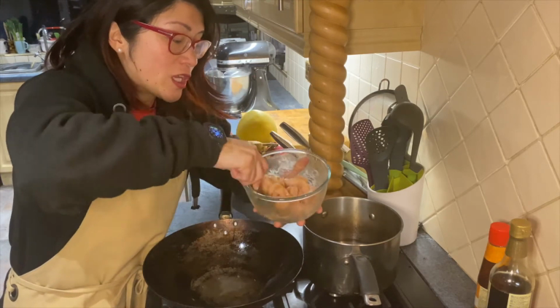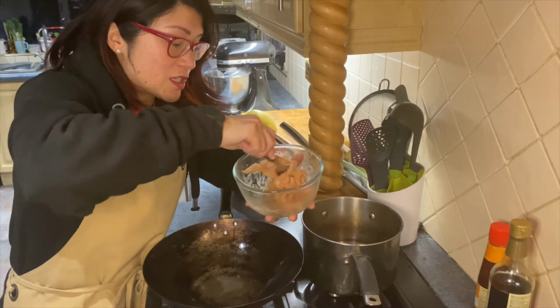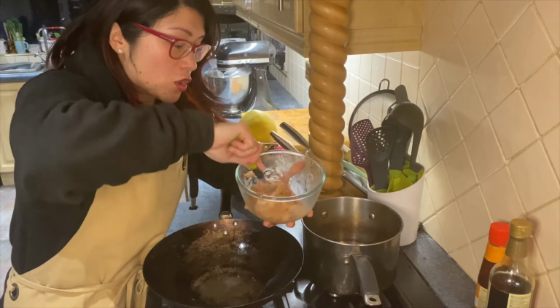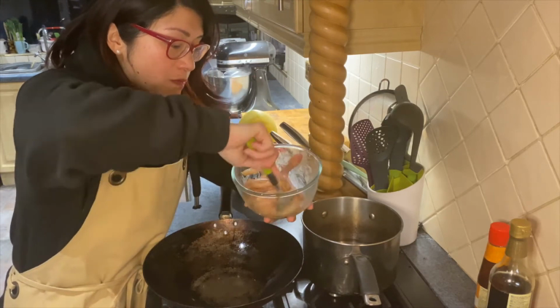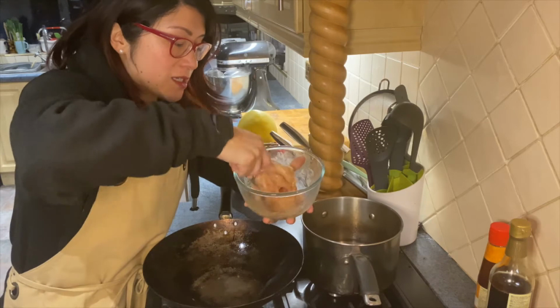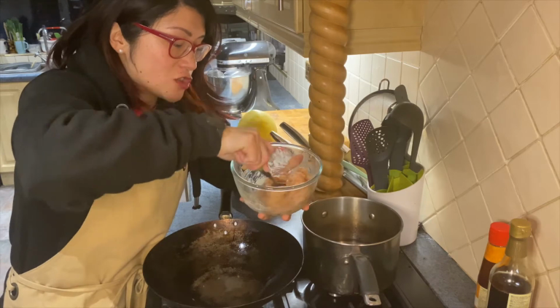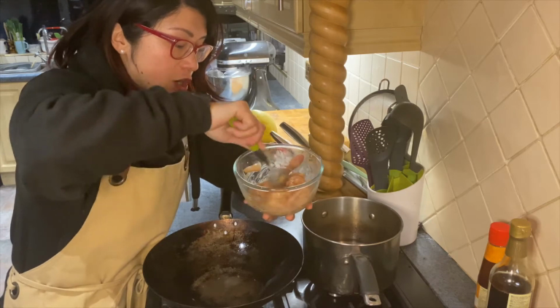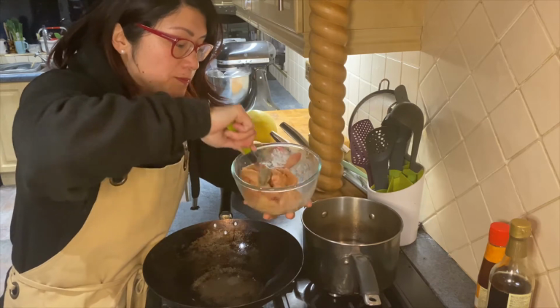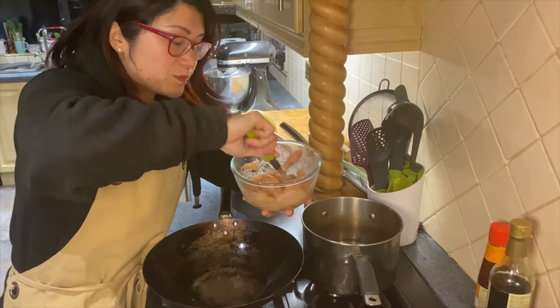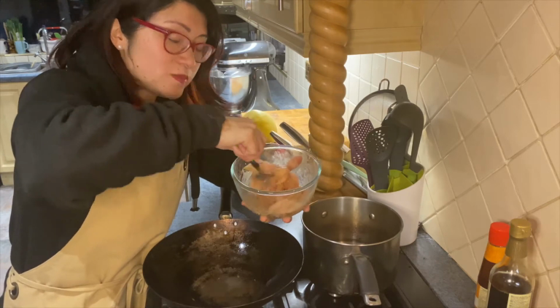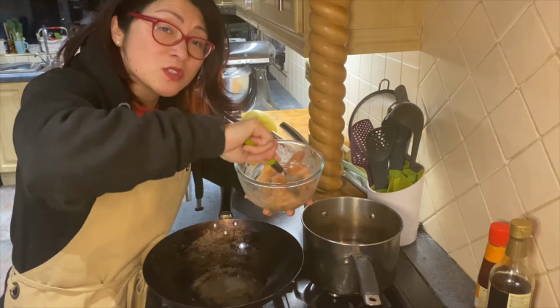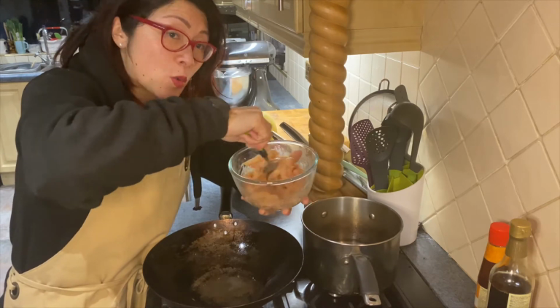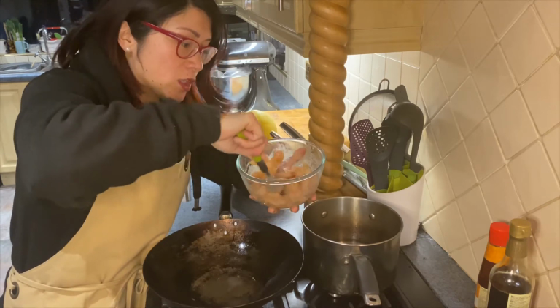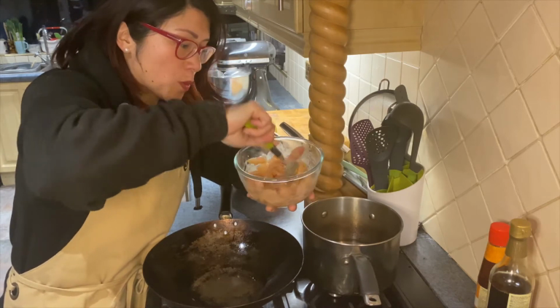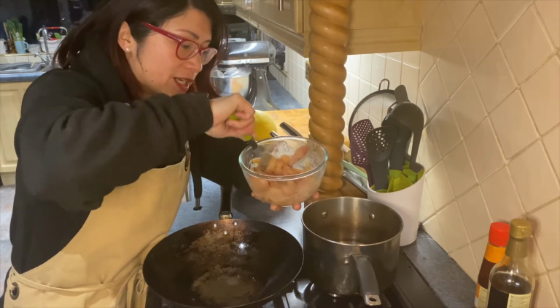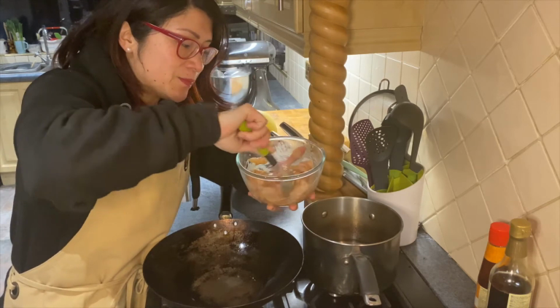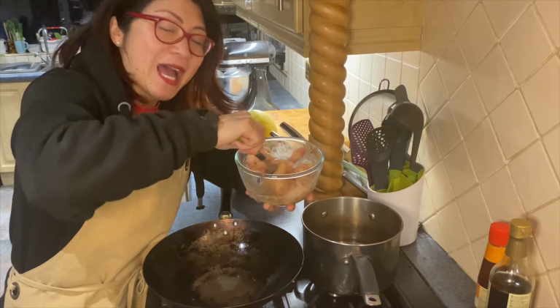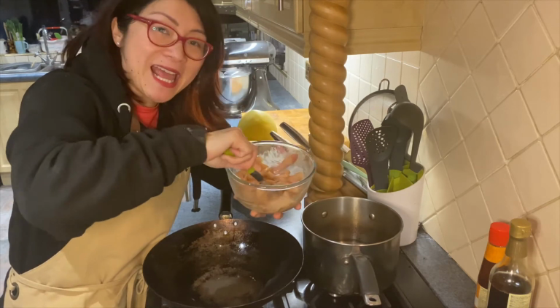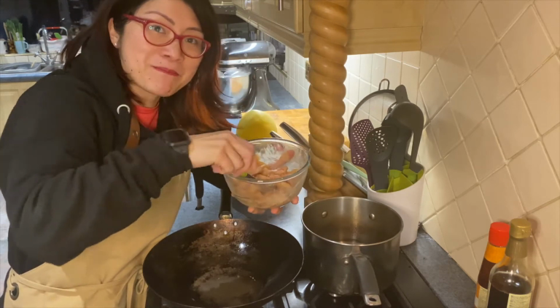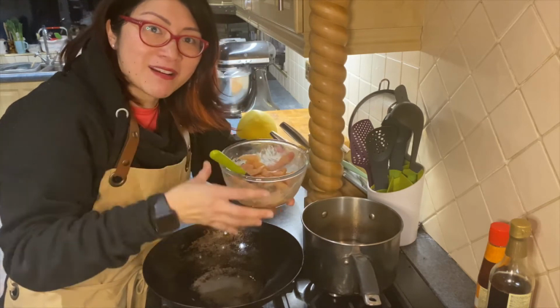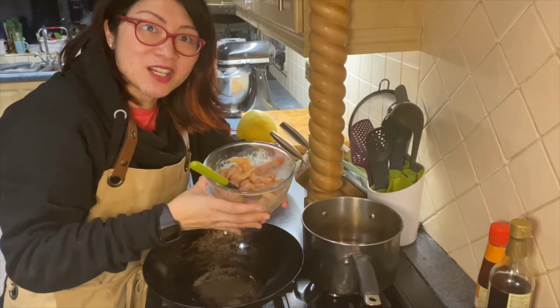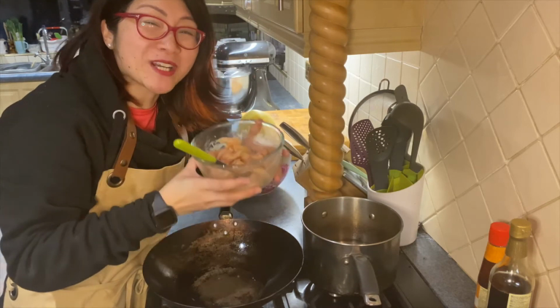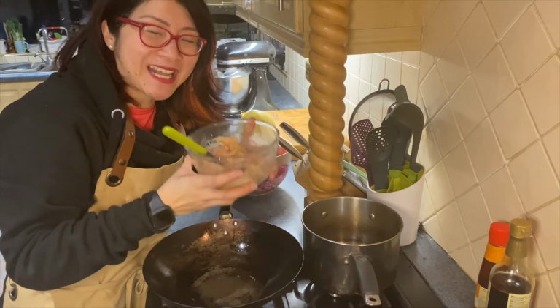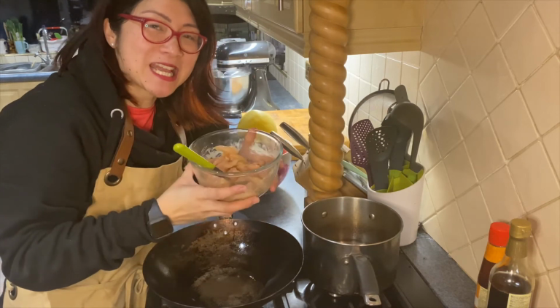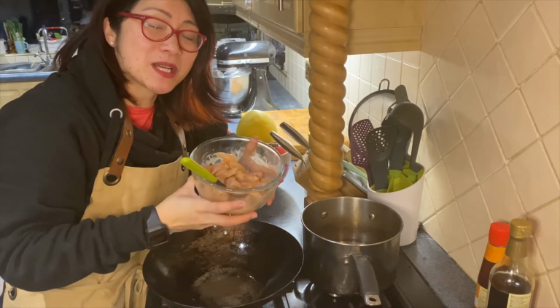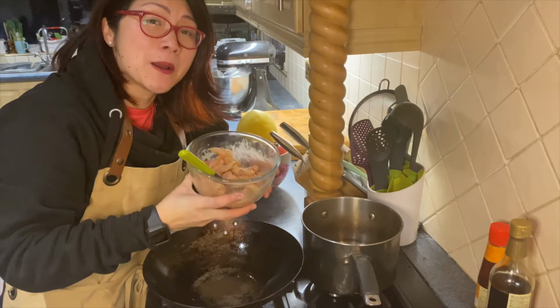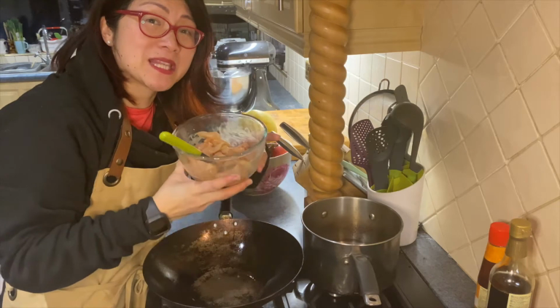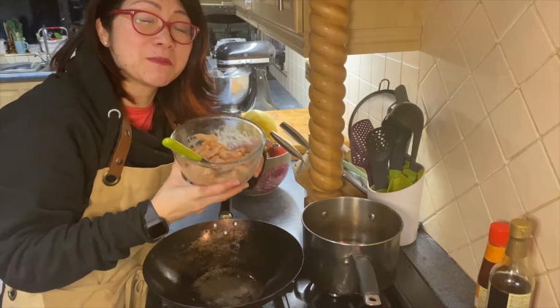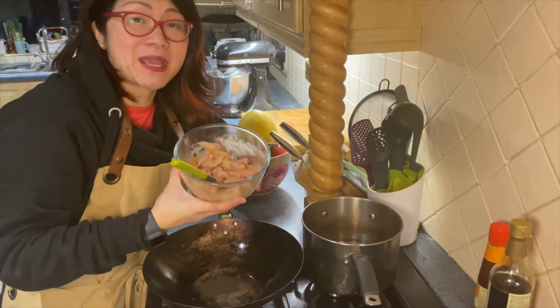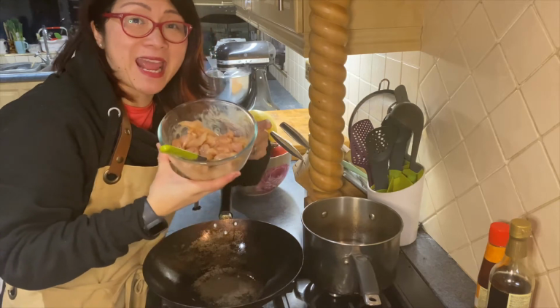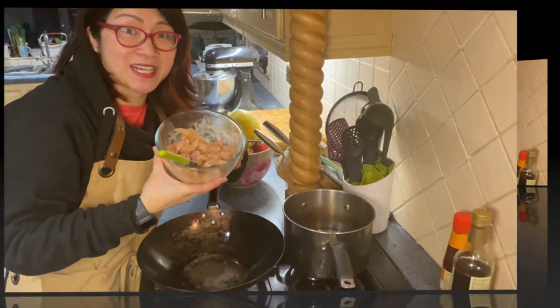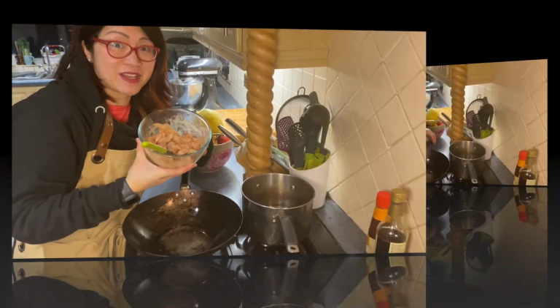Give this a good mix and stir so it's well incorporated, and let it marinate for at least ten minutes, but this can be made in advance.